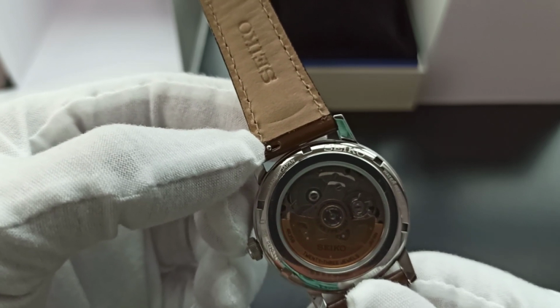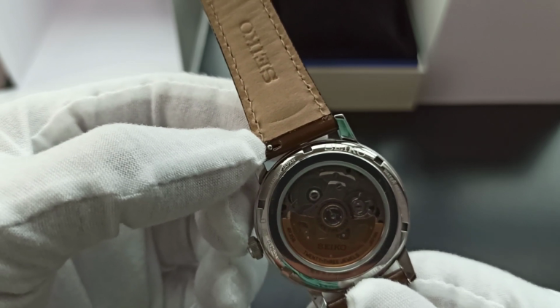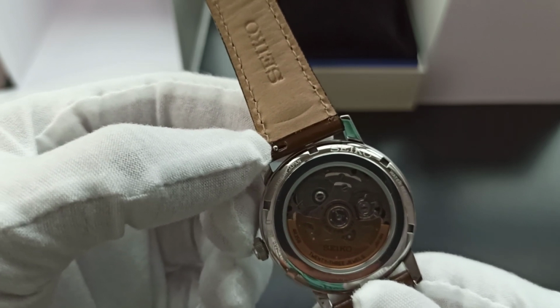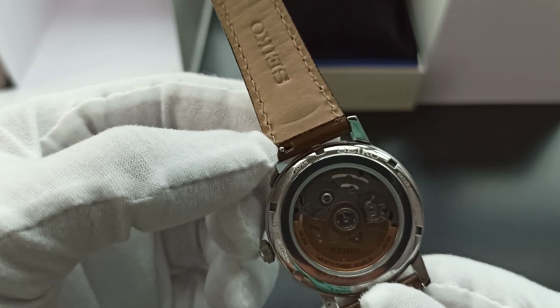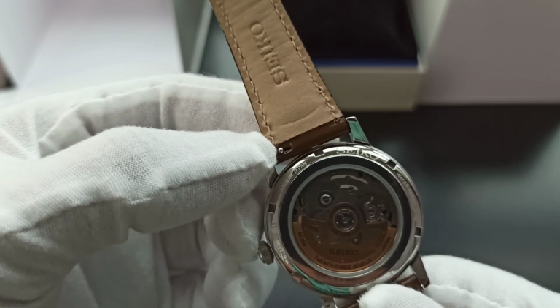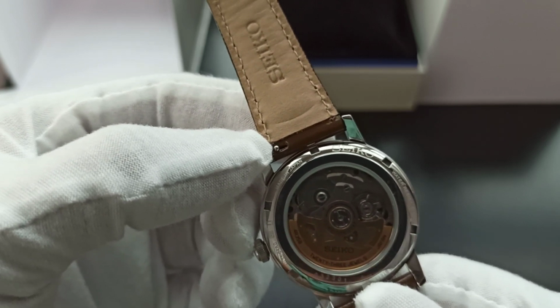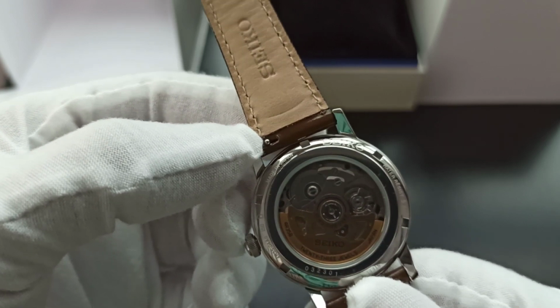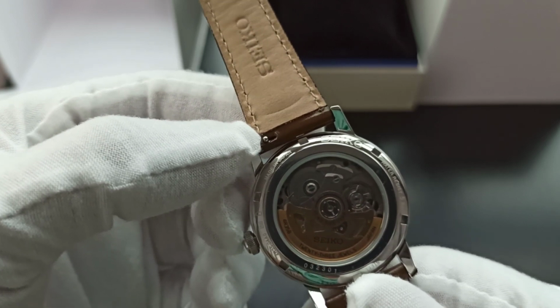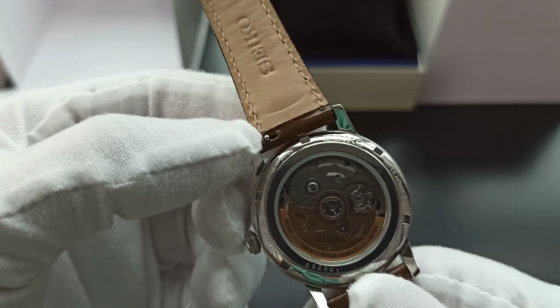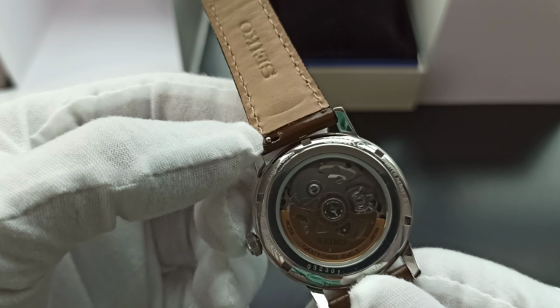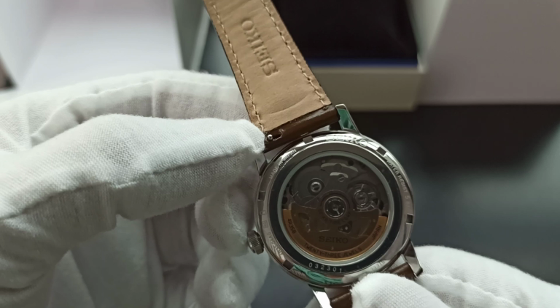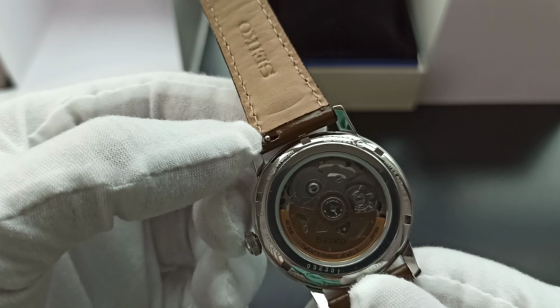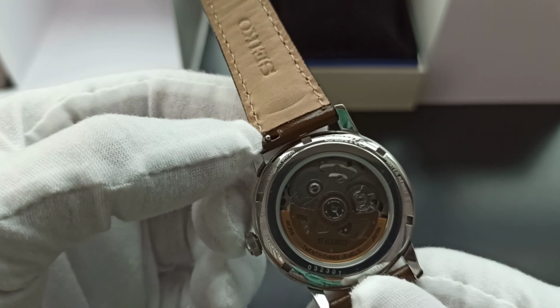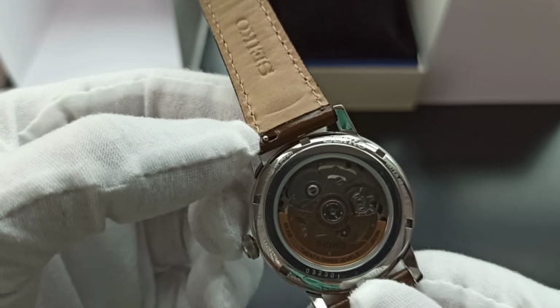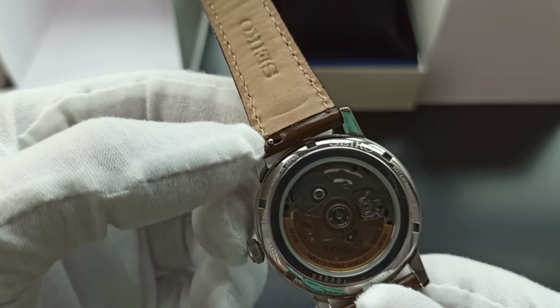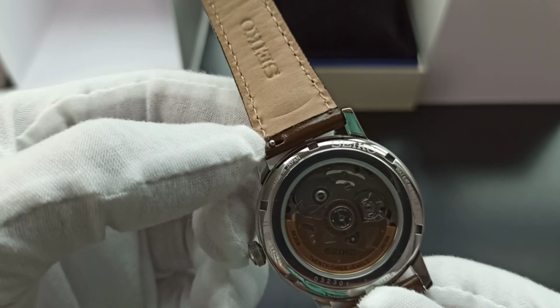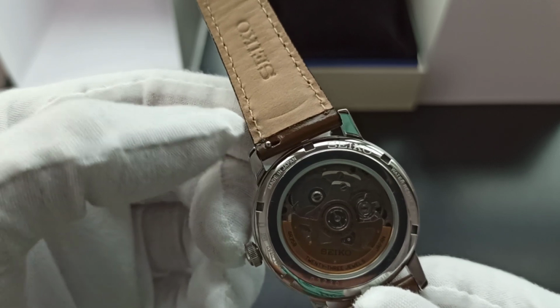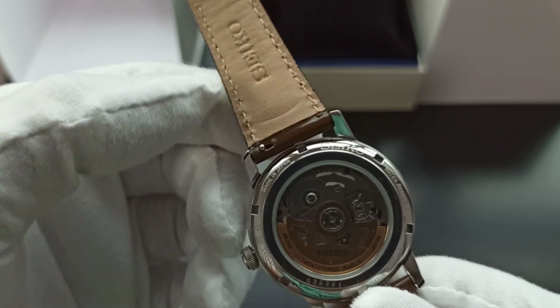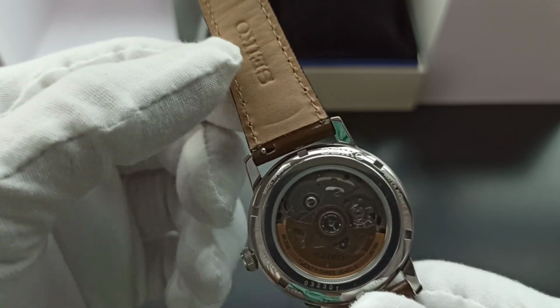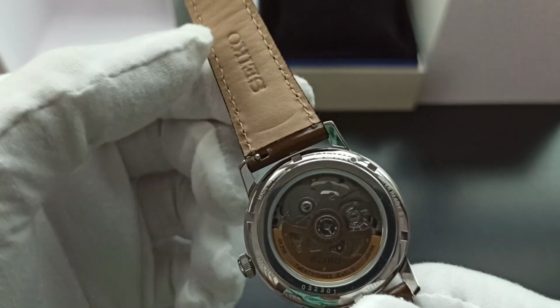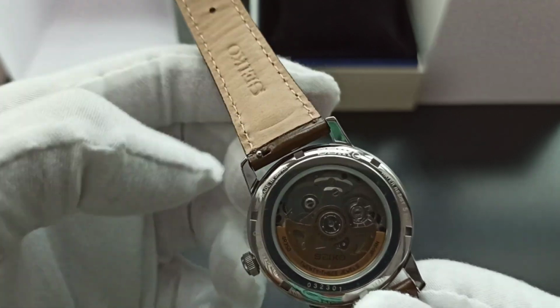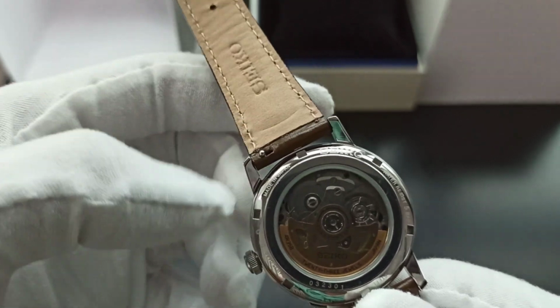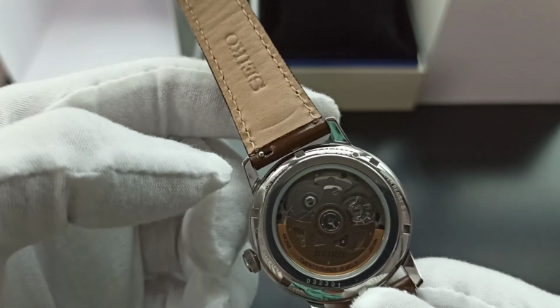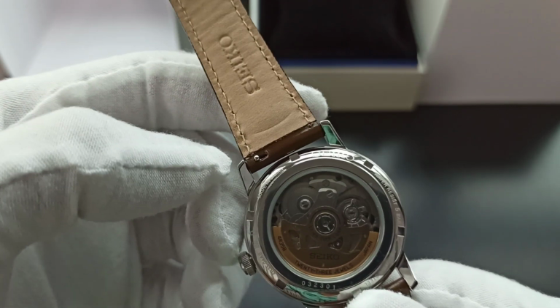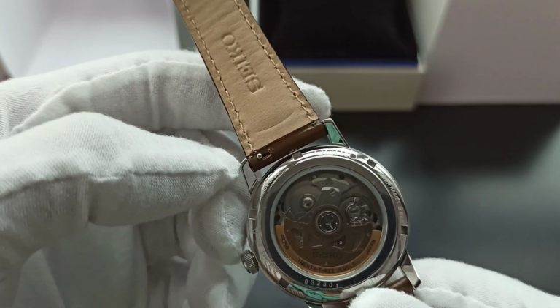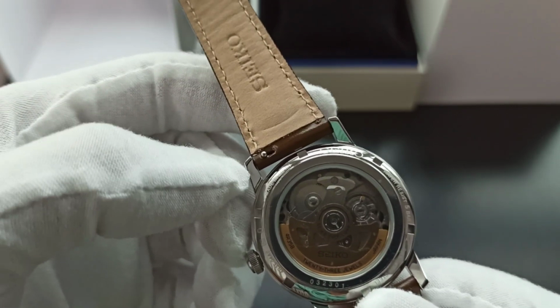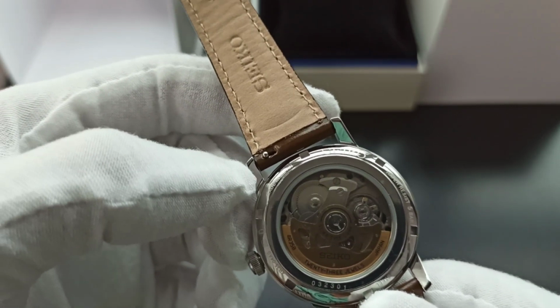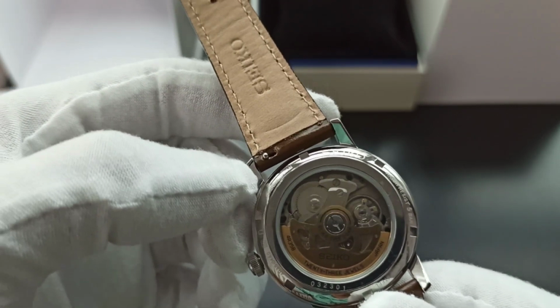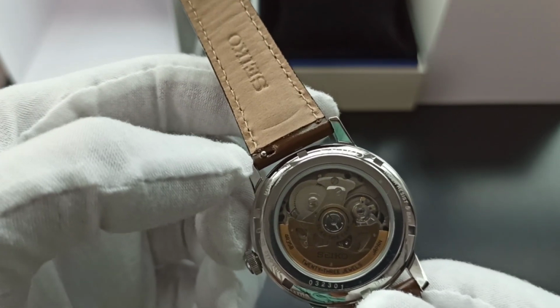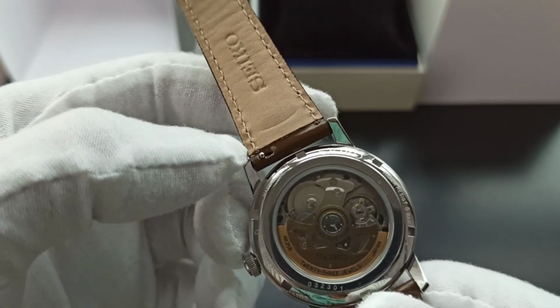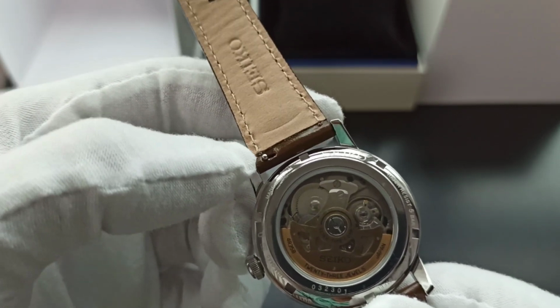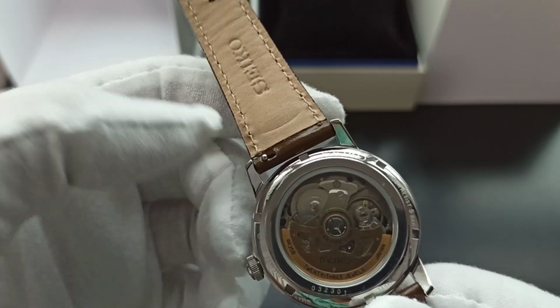The calf strap is 20mm and it's a quick-release strap so you don't really need a watch strap tool to remove it — so you won't scratch the case in the process.